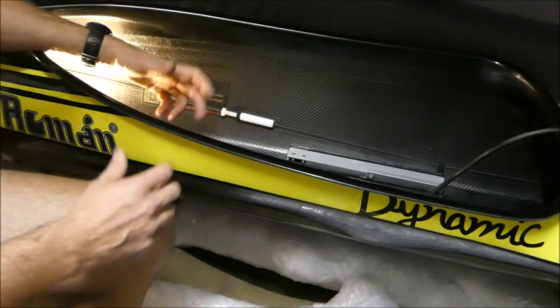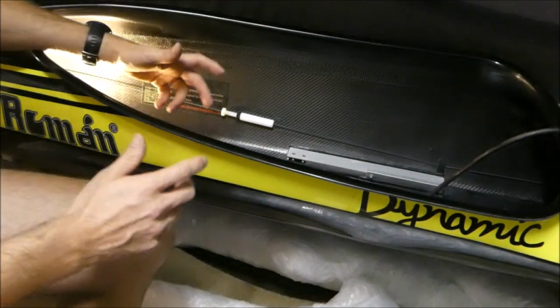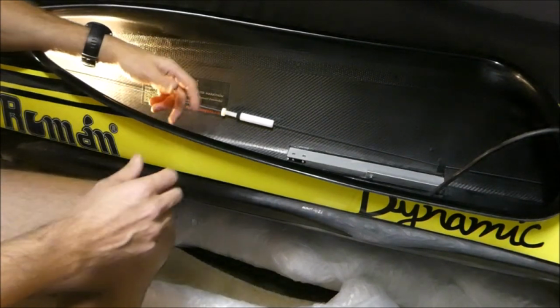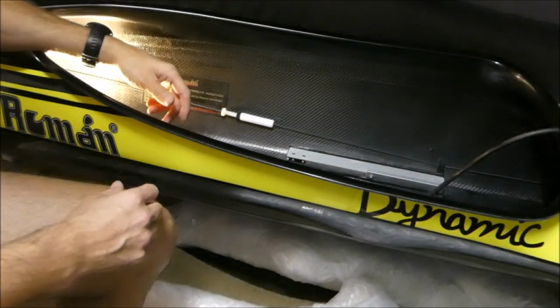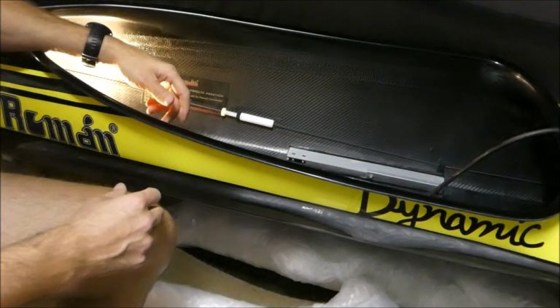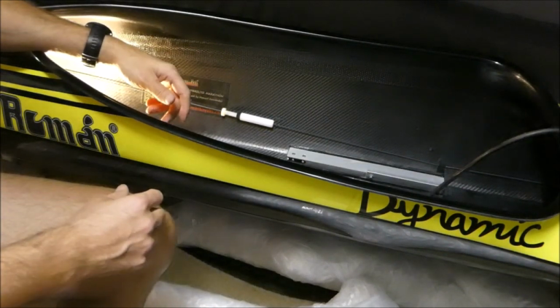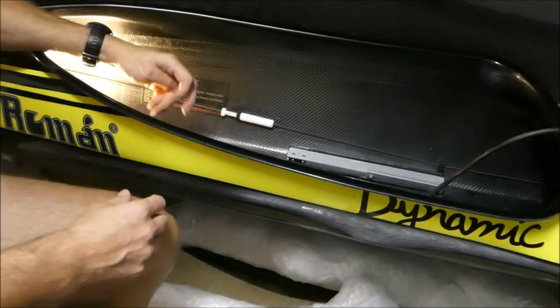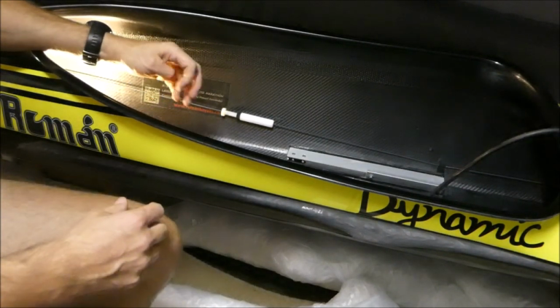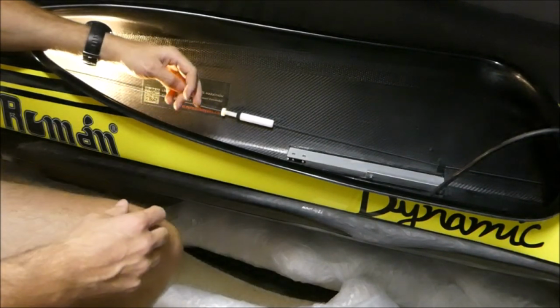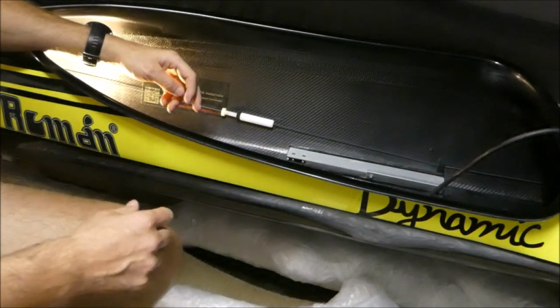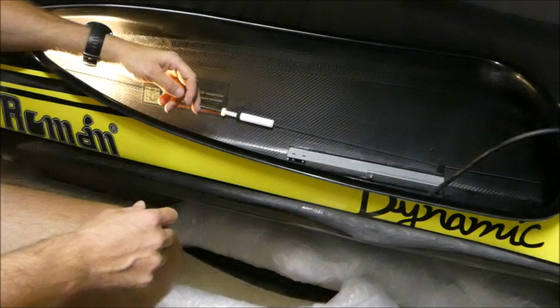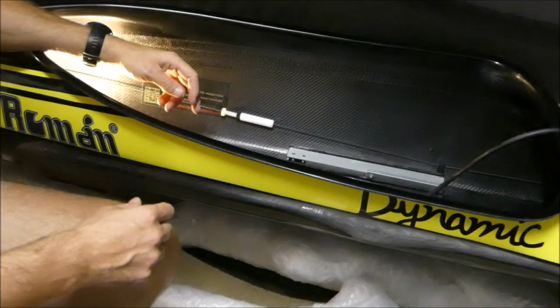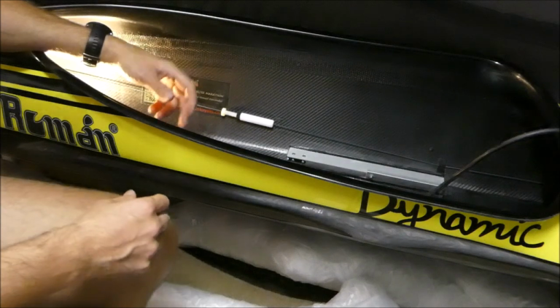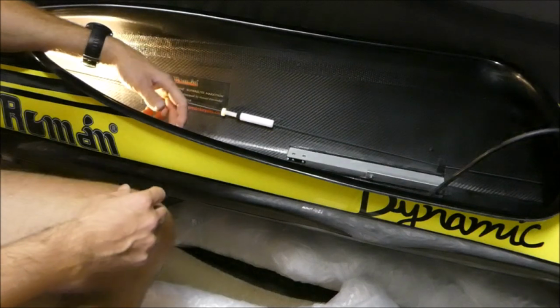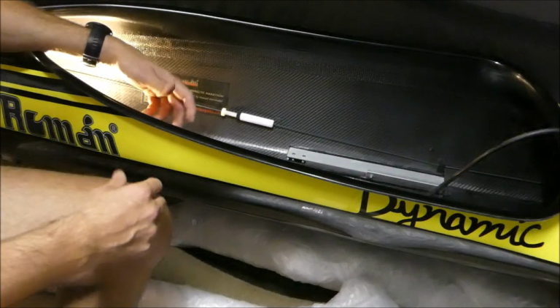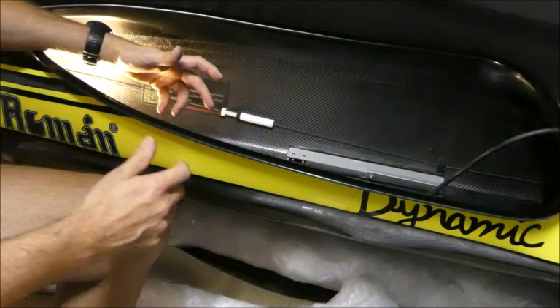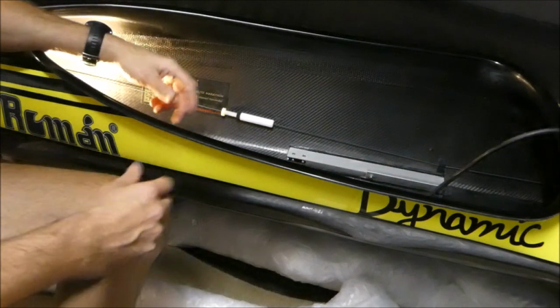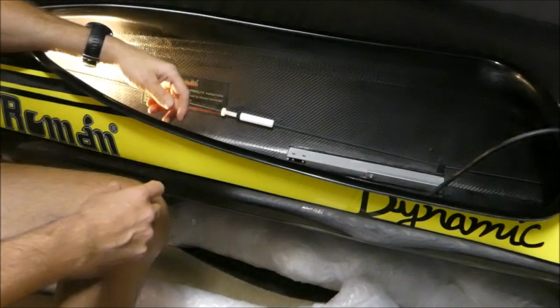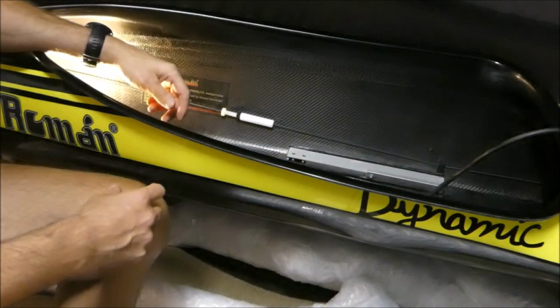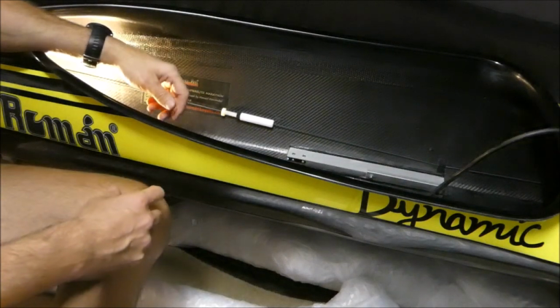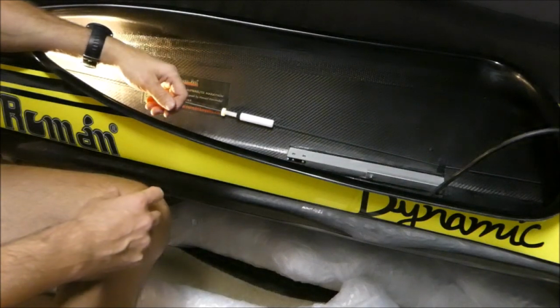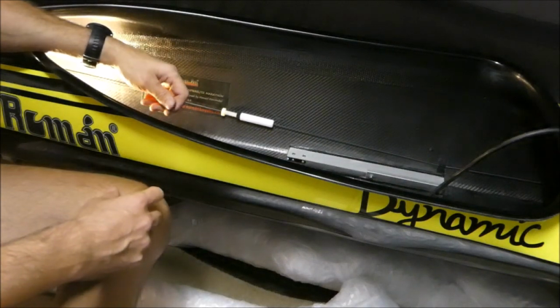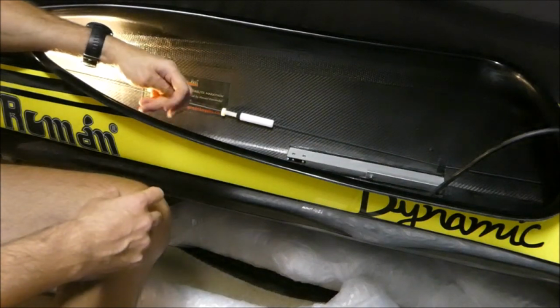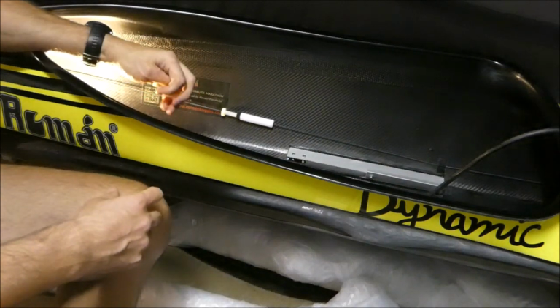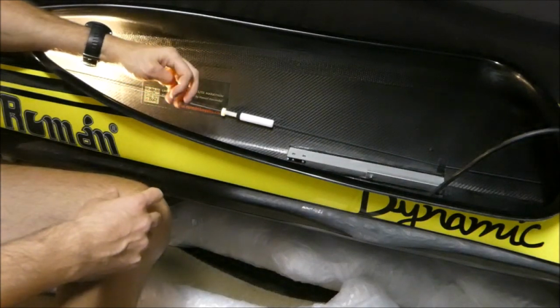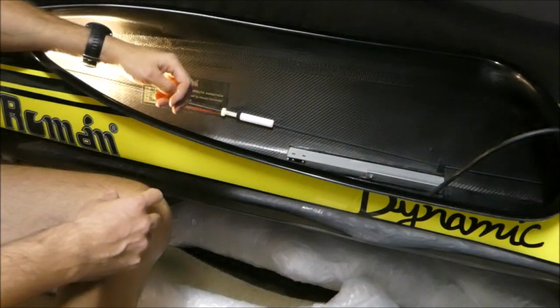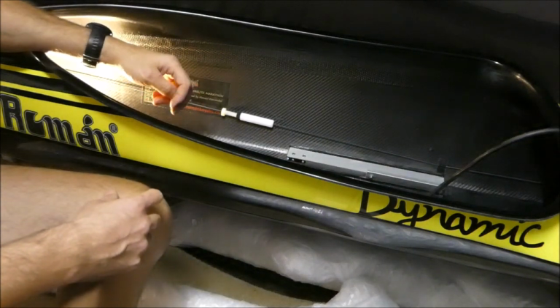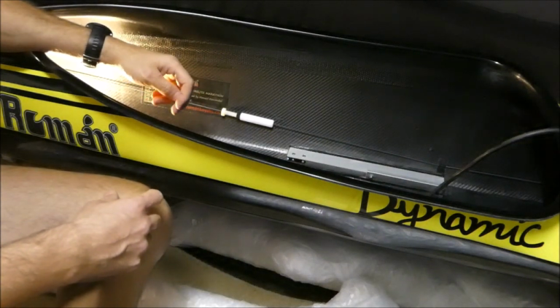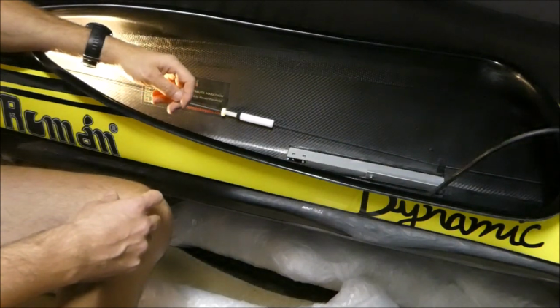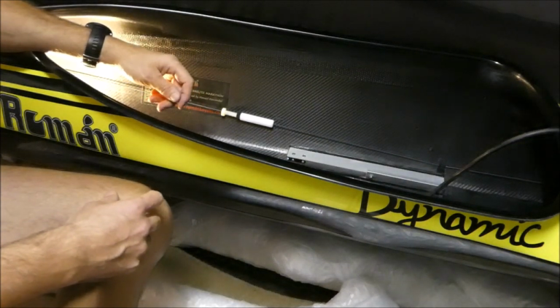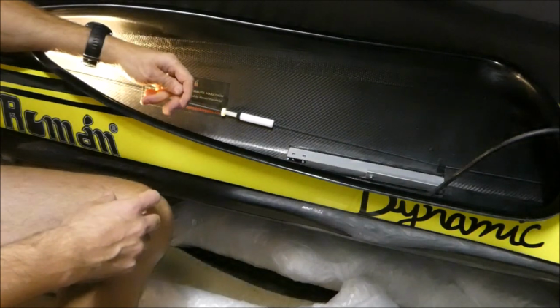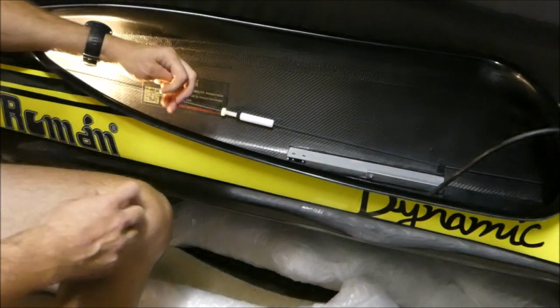Head to the website at washrider.com or through one of our retailers to get yours today. Happy paddling!